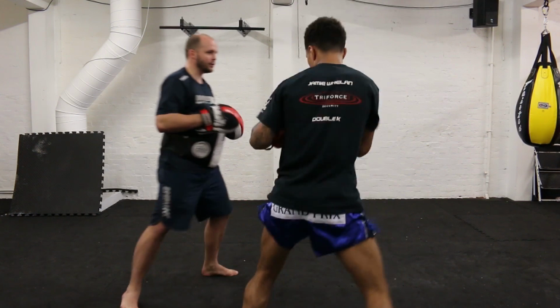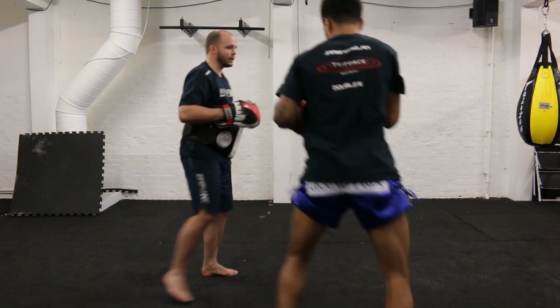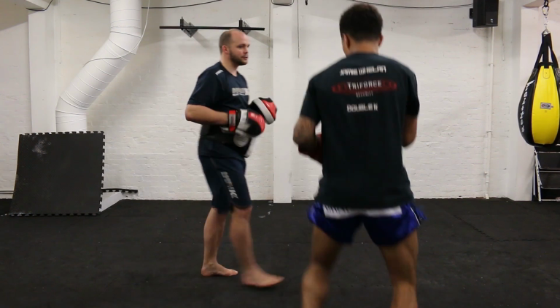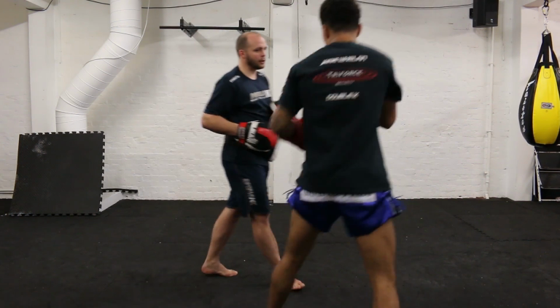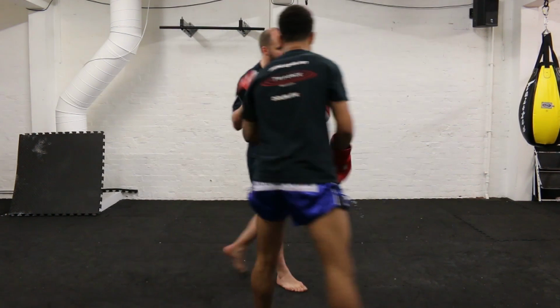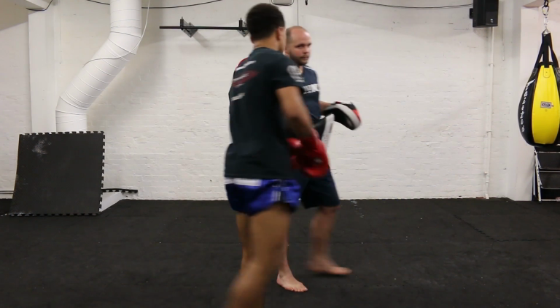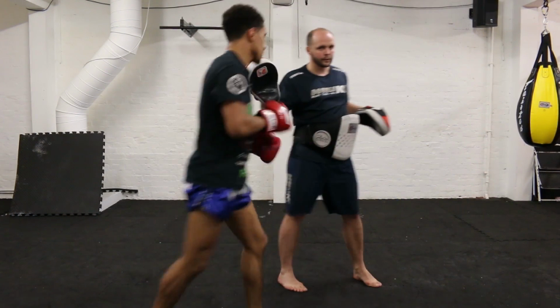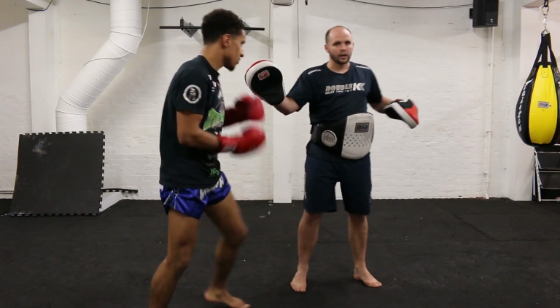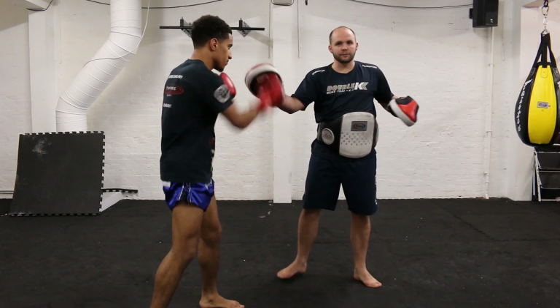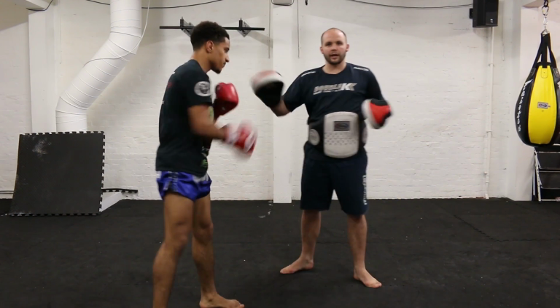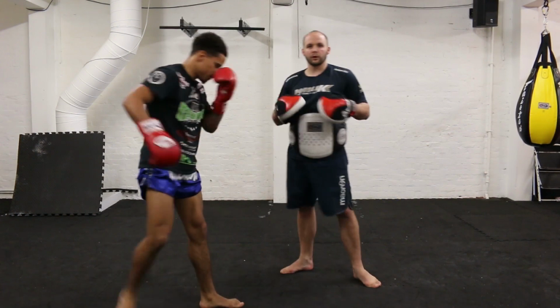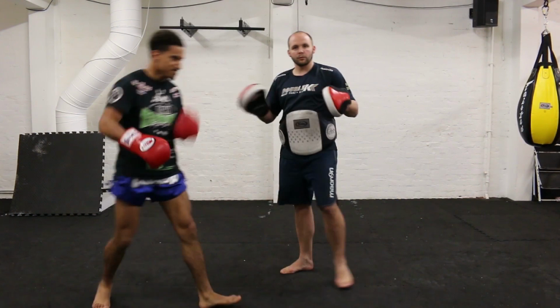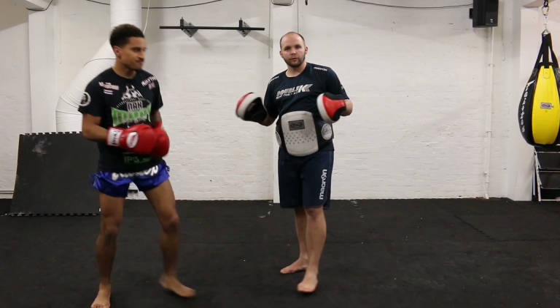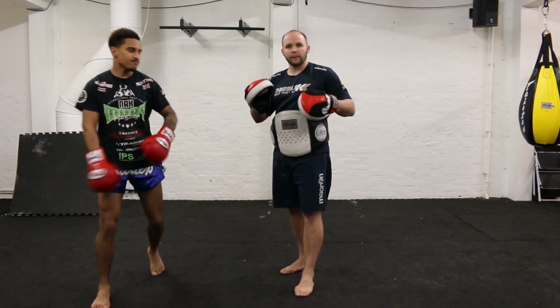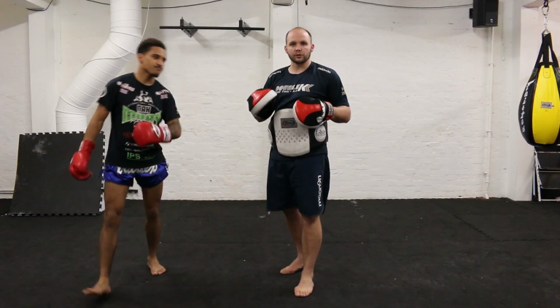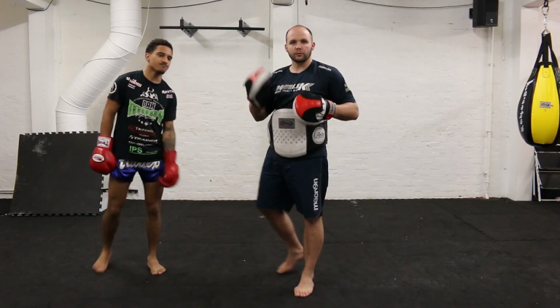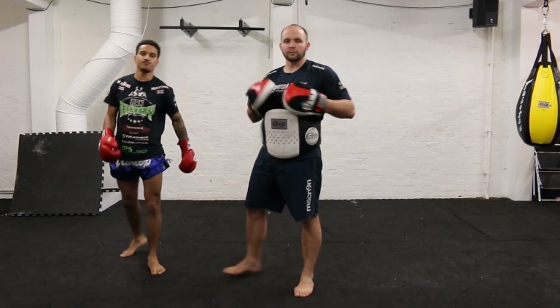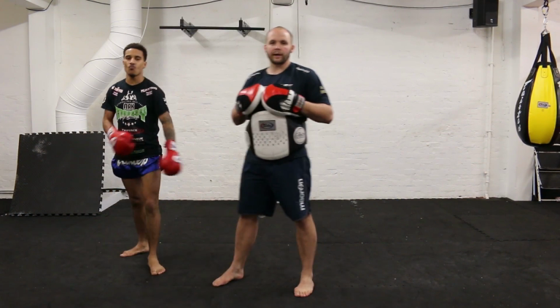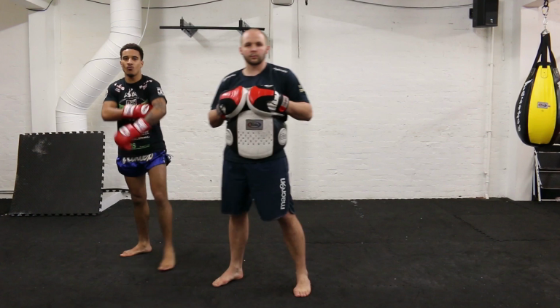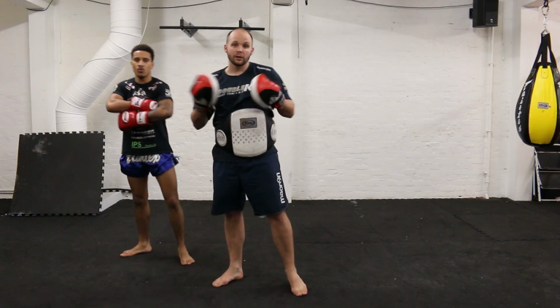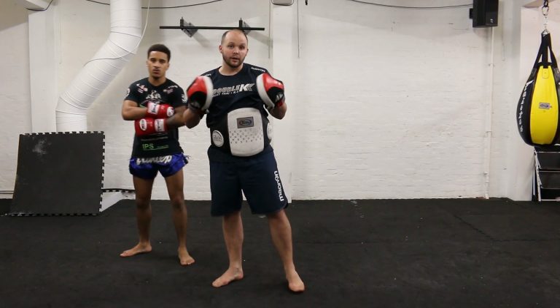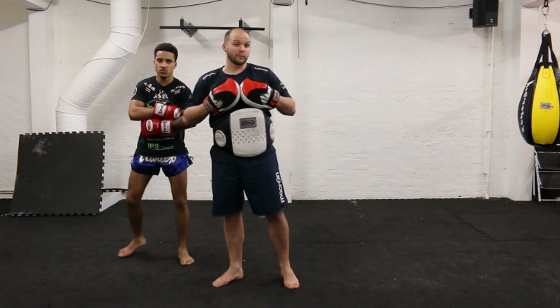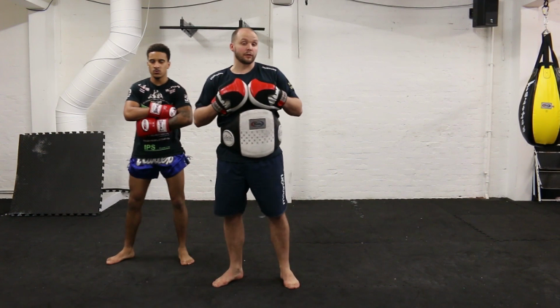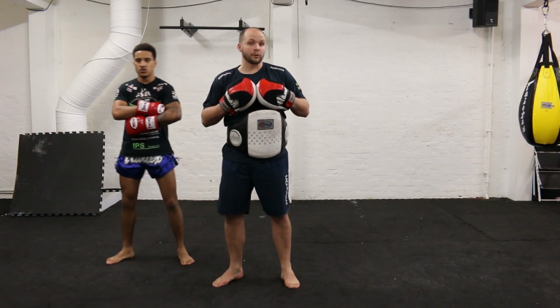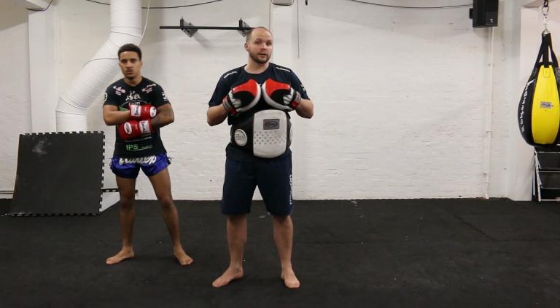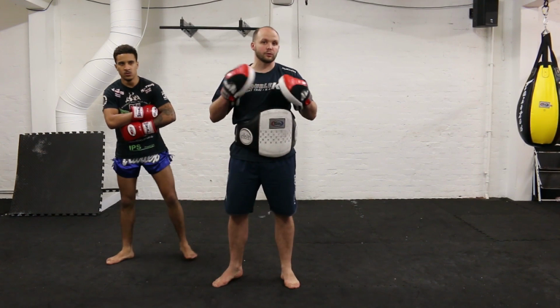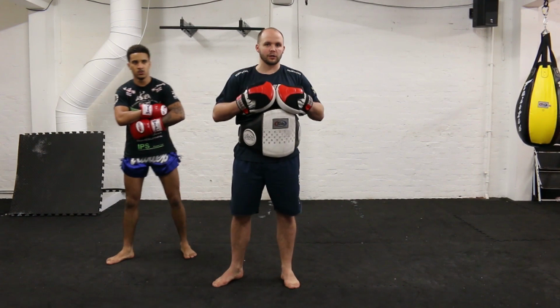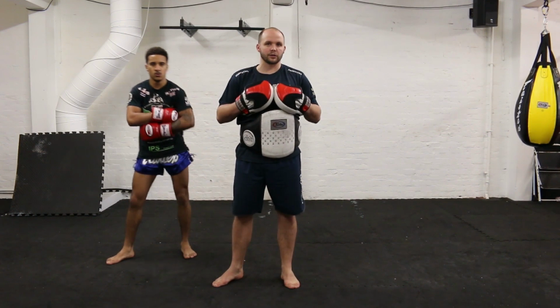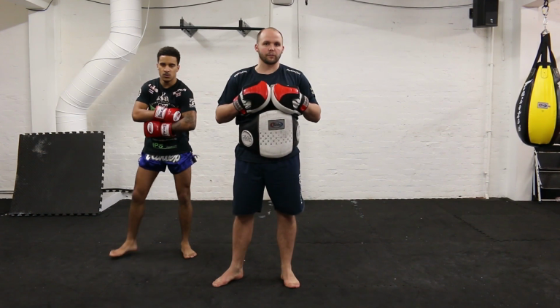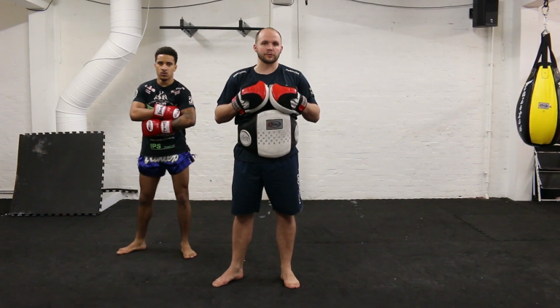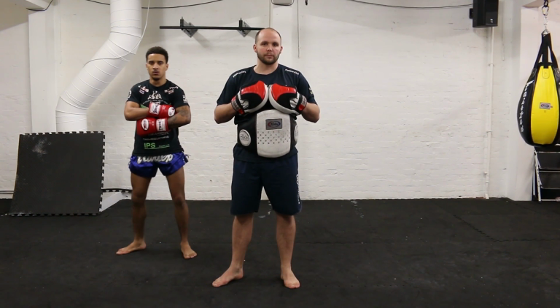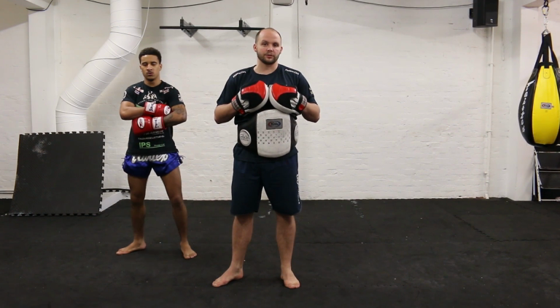You can see after that hook, he moves off and pivots off, creating more angles — either for low kicks or continuation of a punch combination.